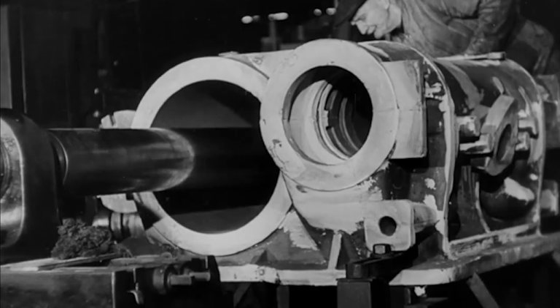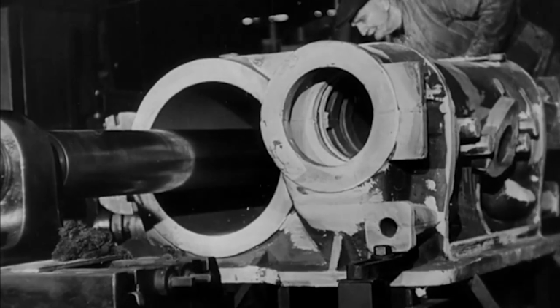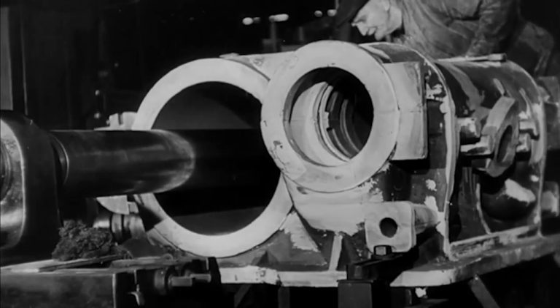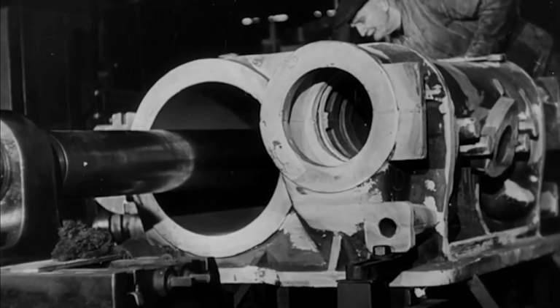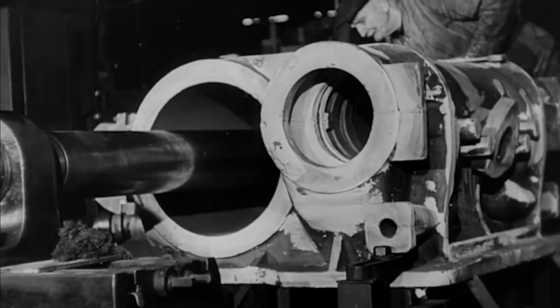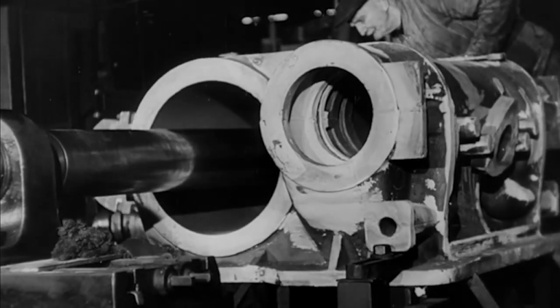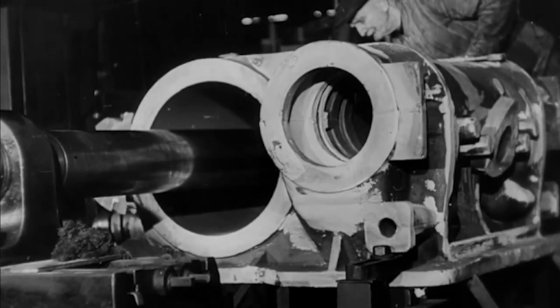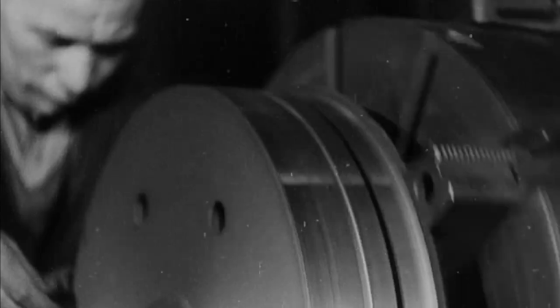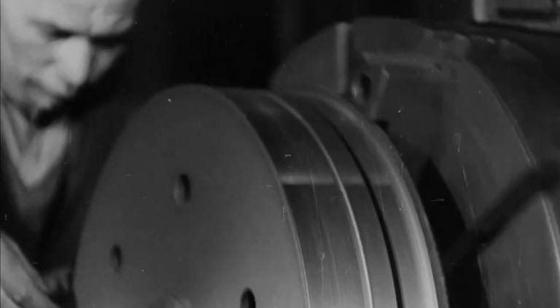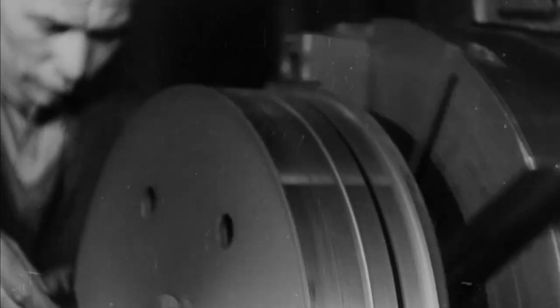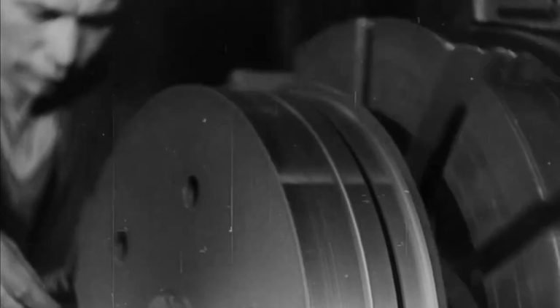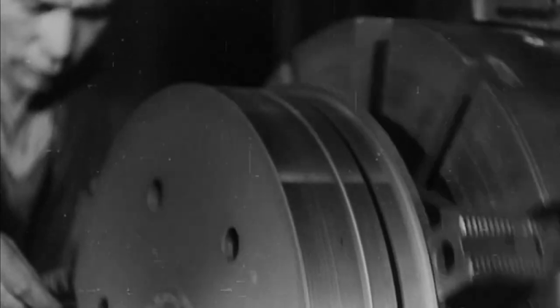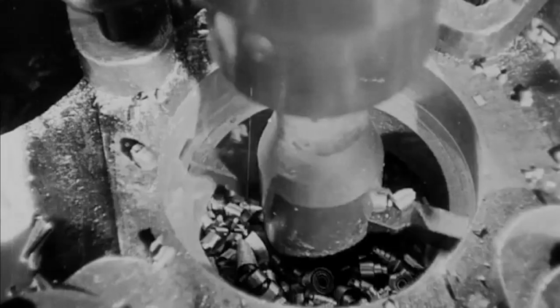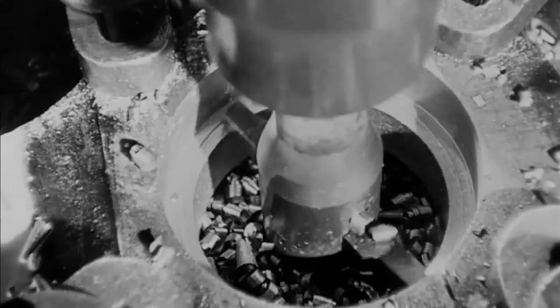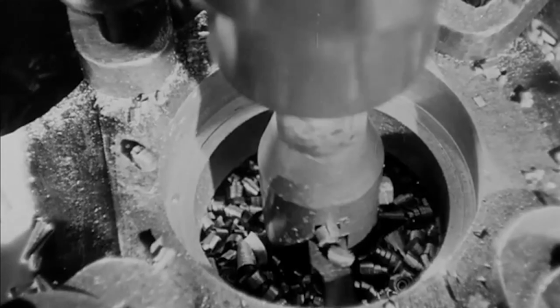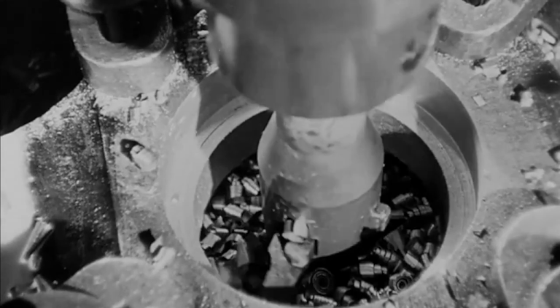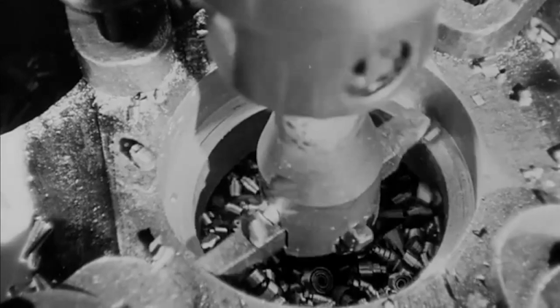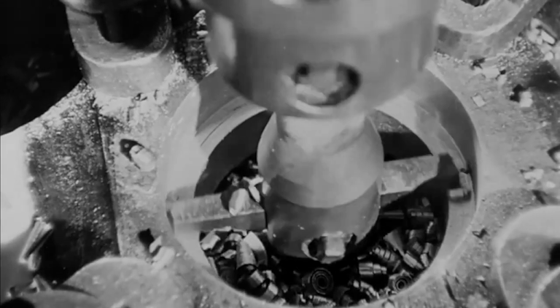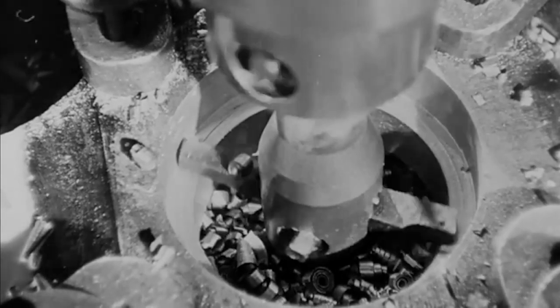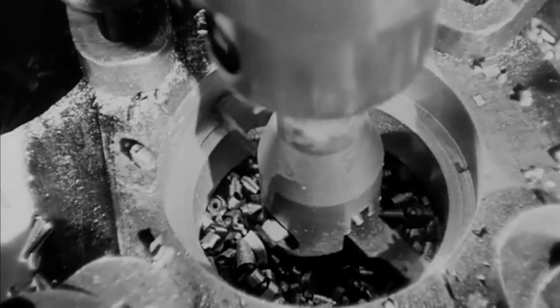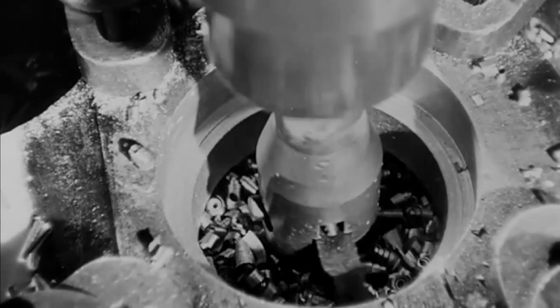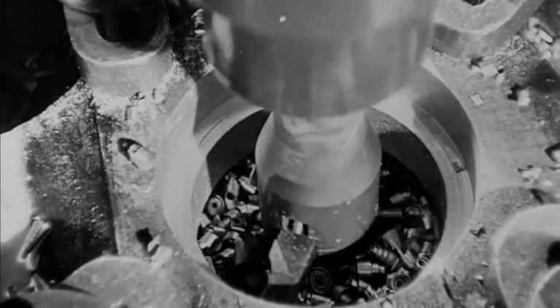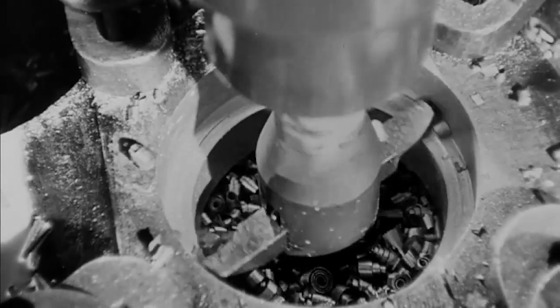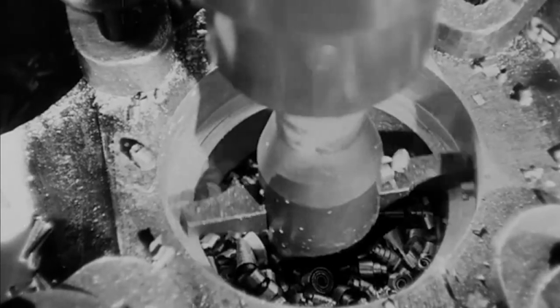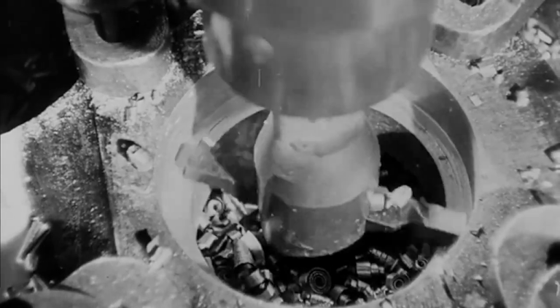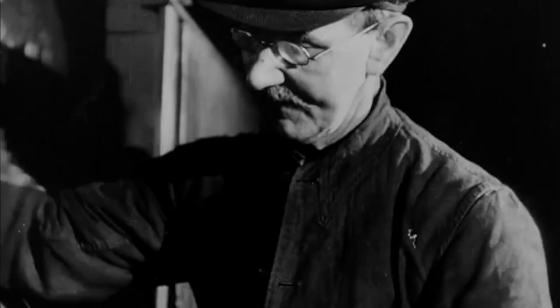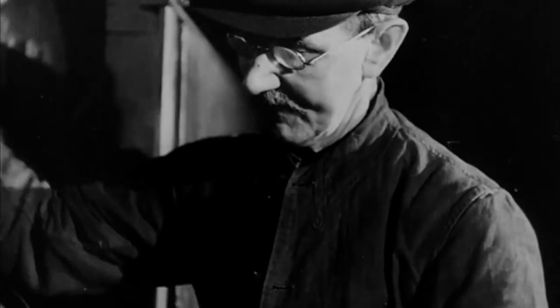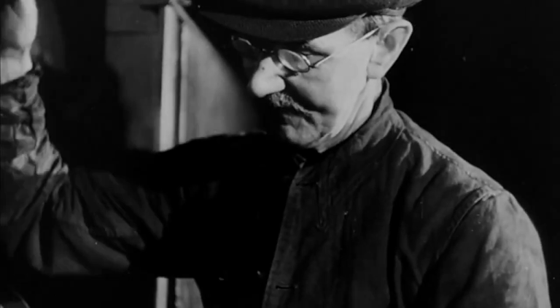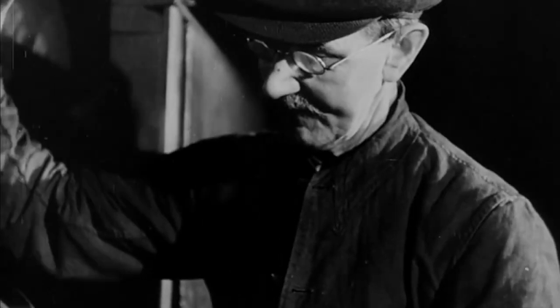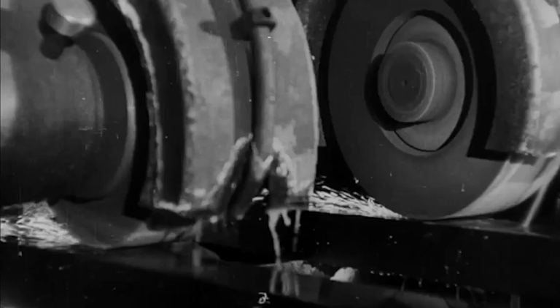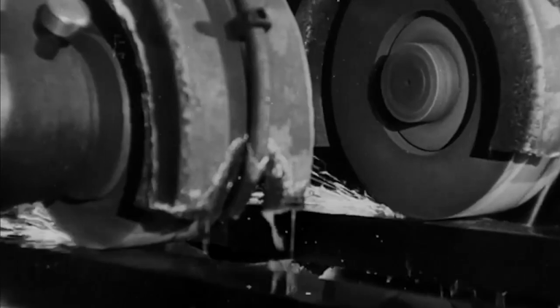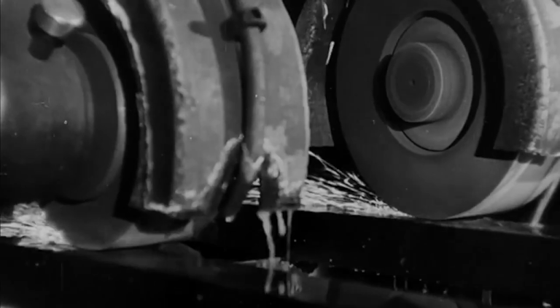The cylinder blocks and the pistons that will fit into them are produced. The coupling rod forging is being drilled, and the complicated bell gear is being run.